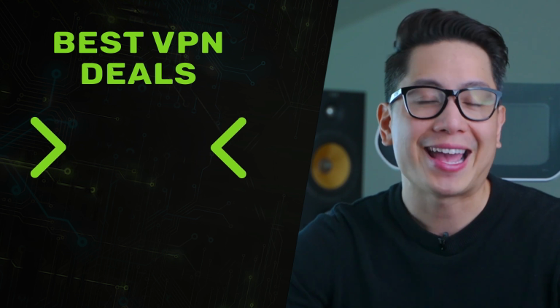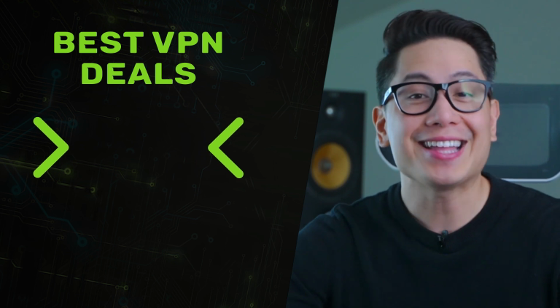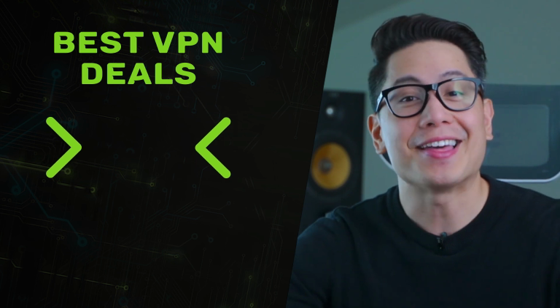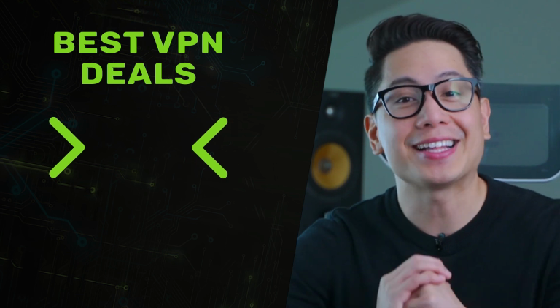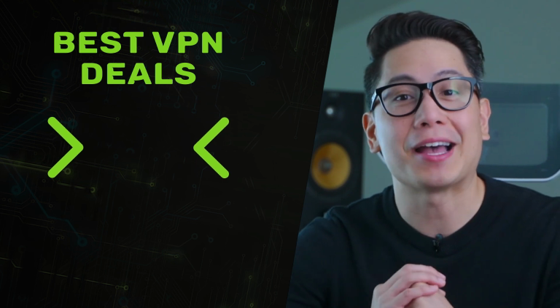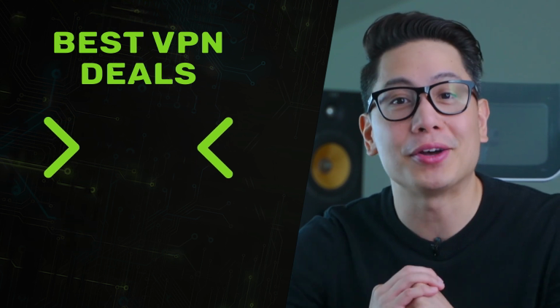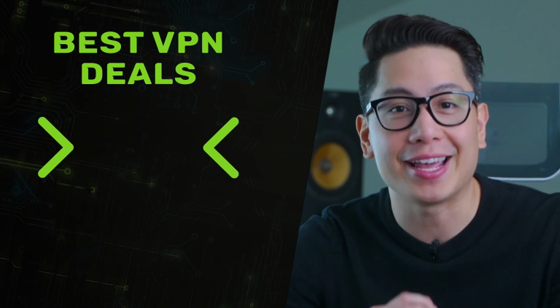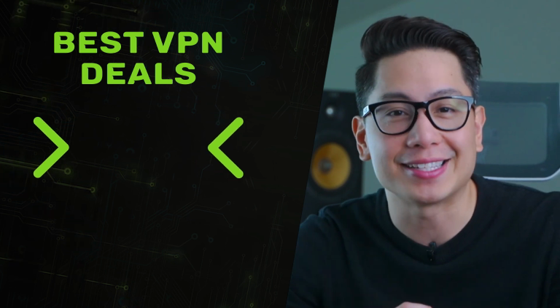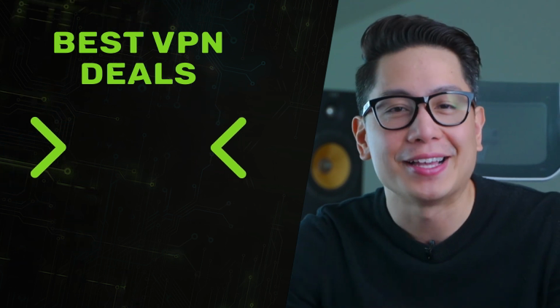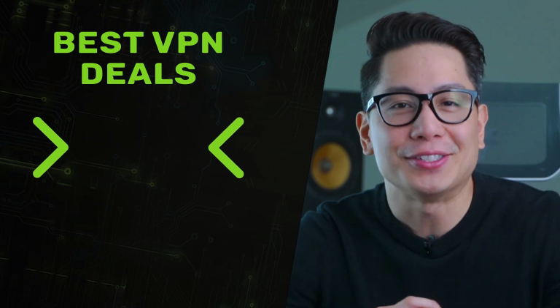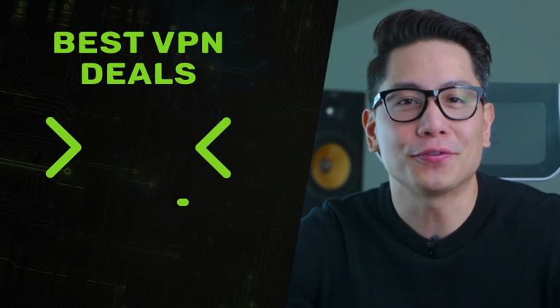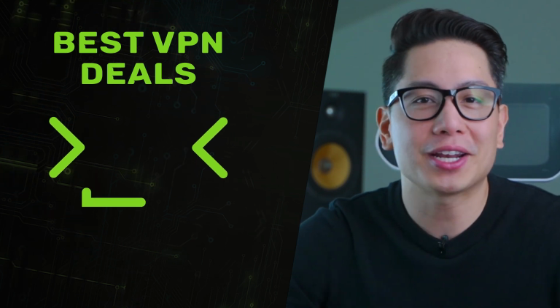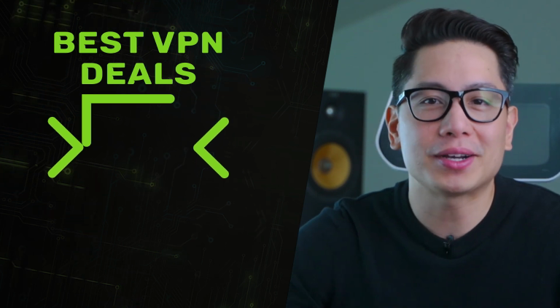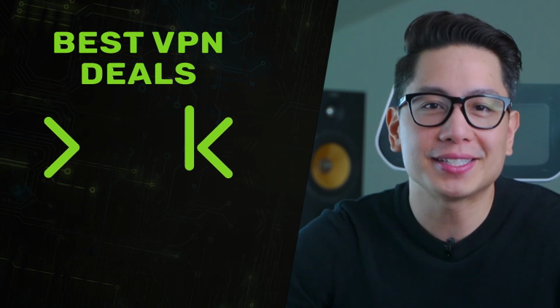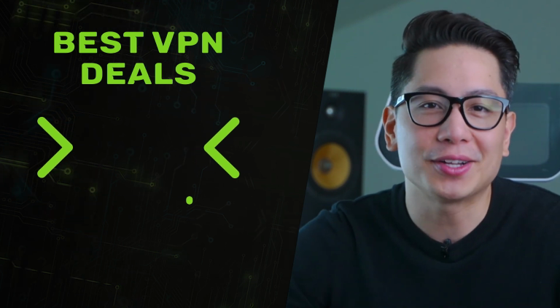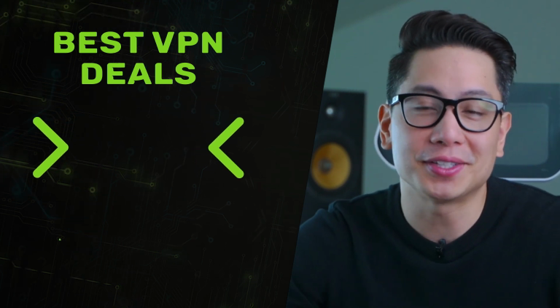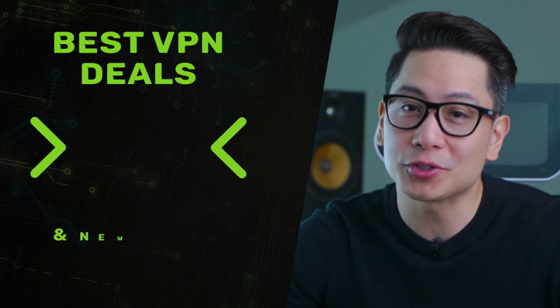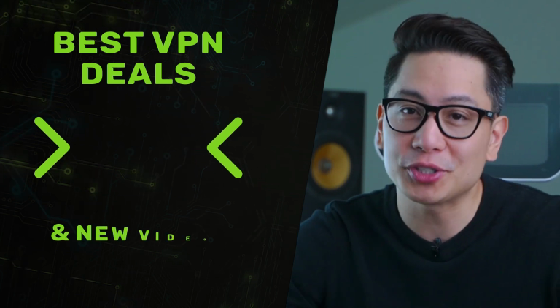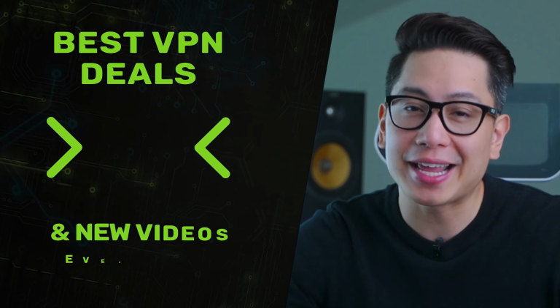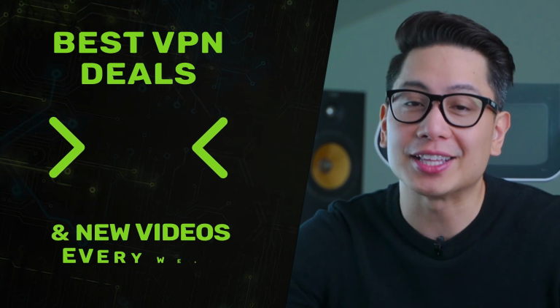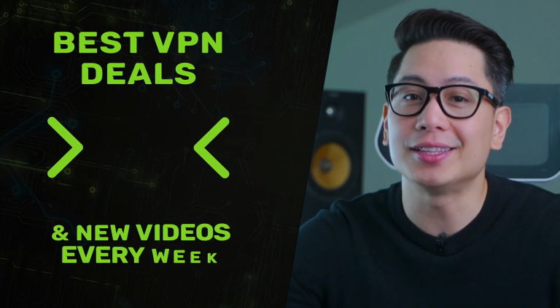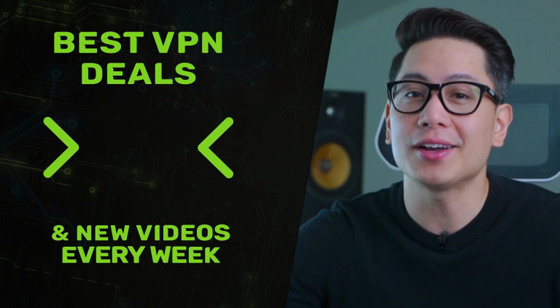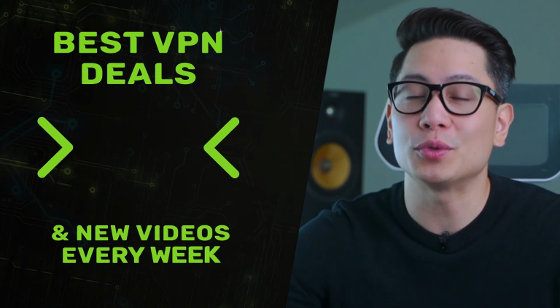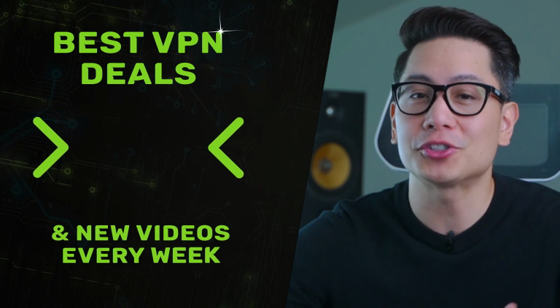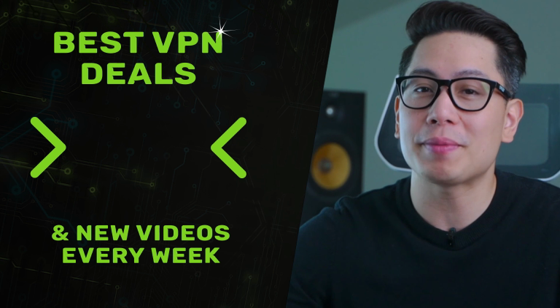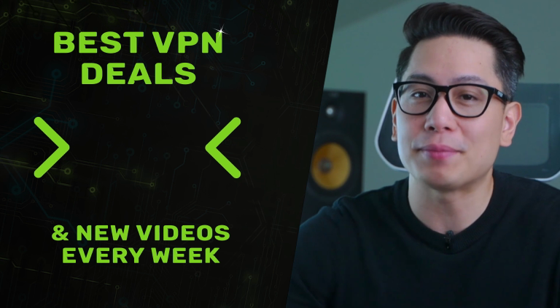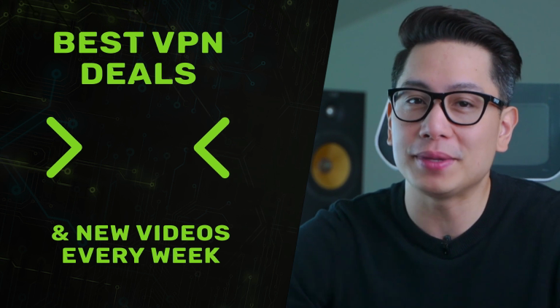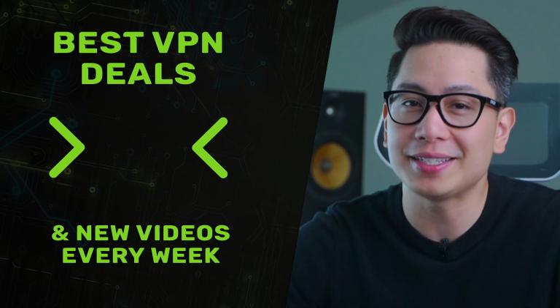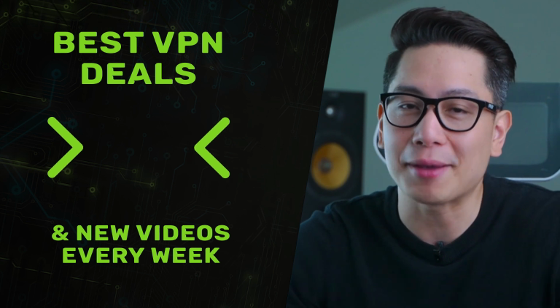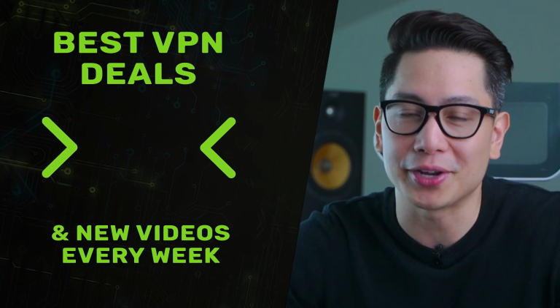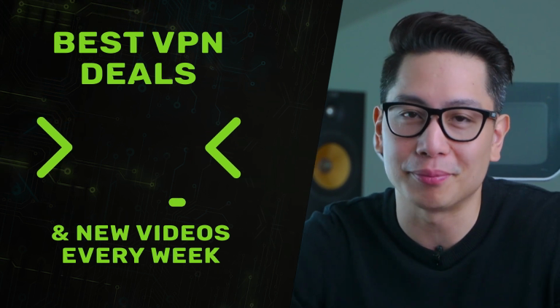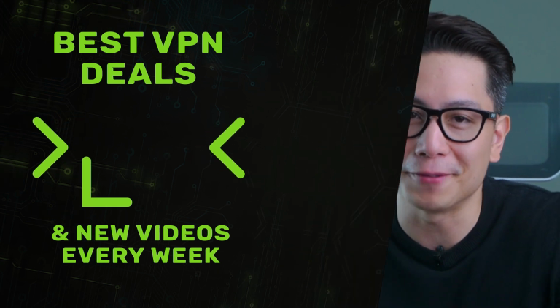And that's about it. Don't forget about a discount in the description, and good luck with streaming BBC iPlayer abroad.